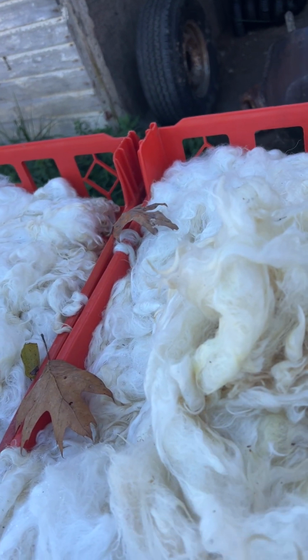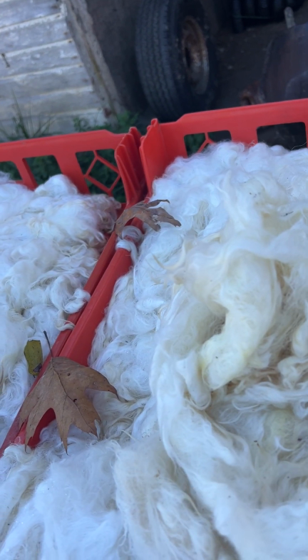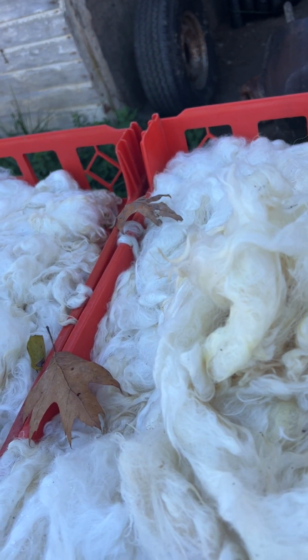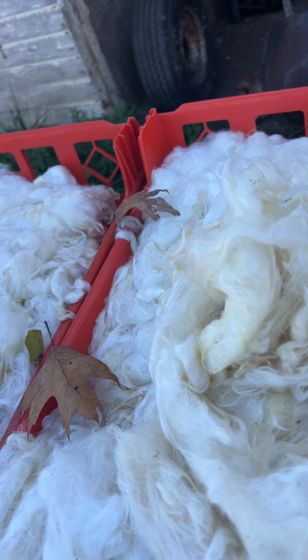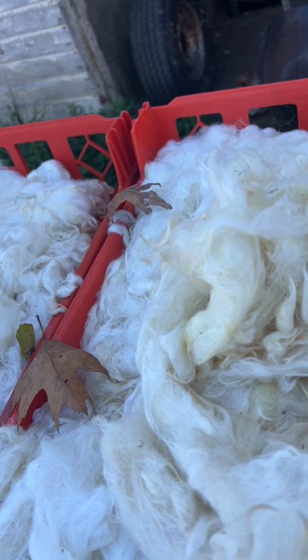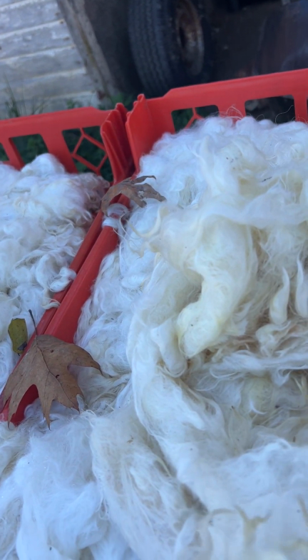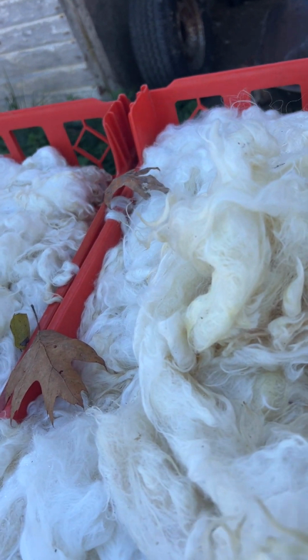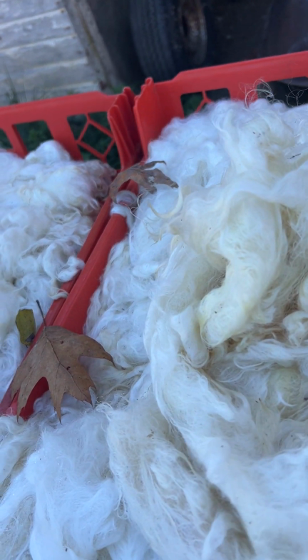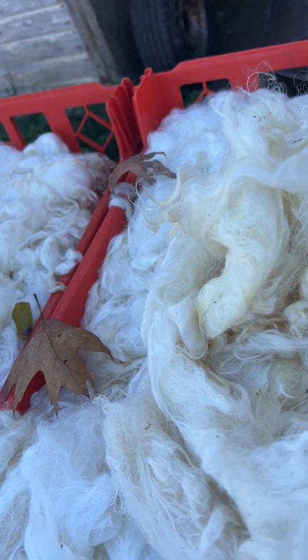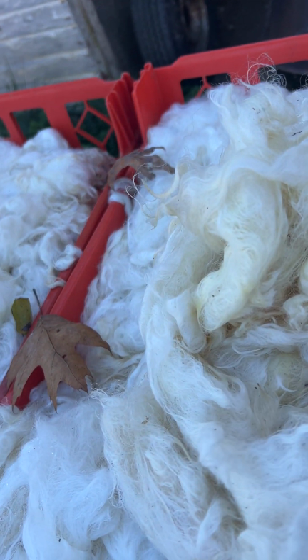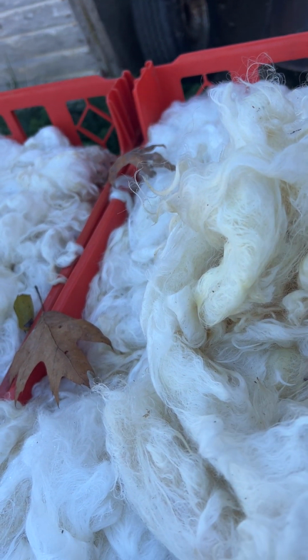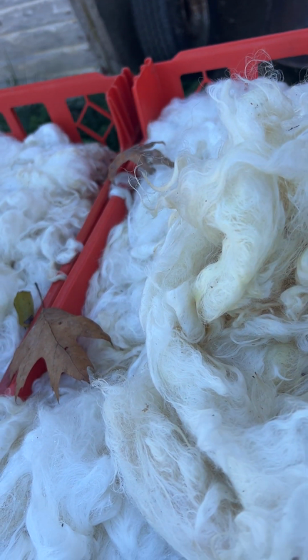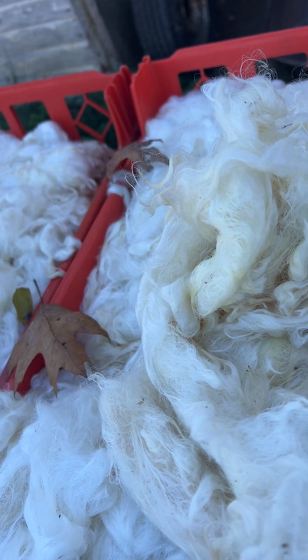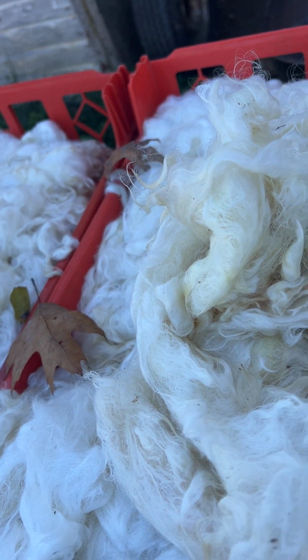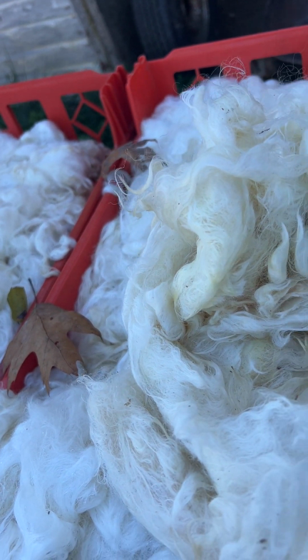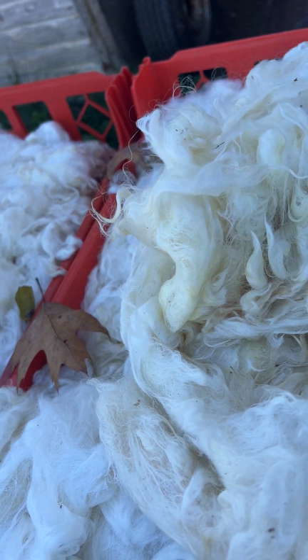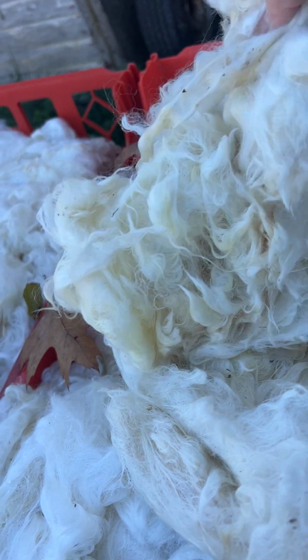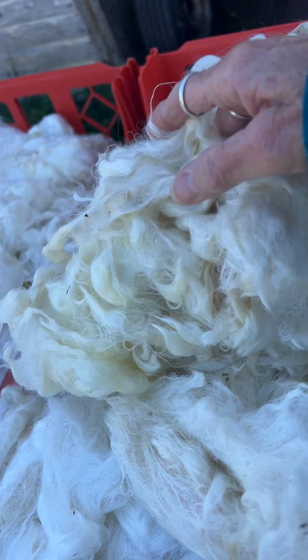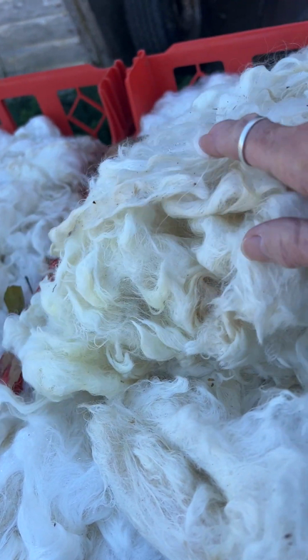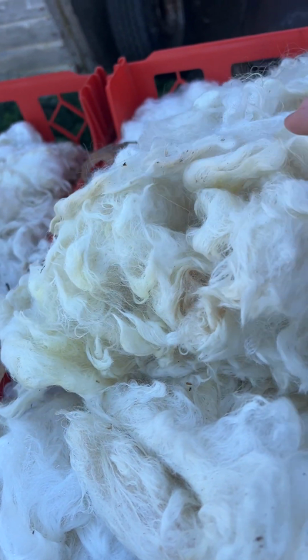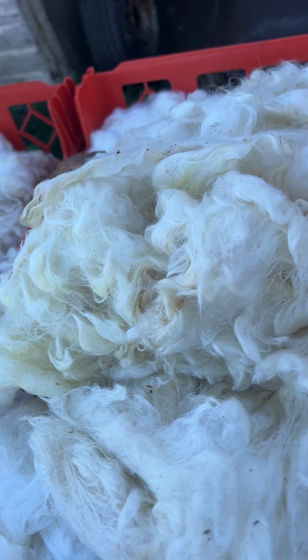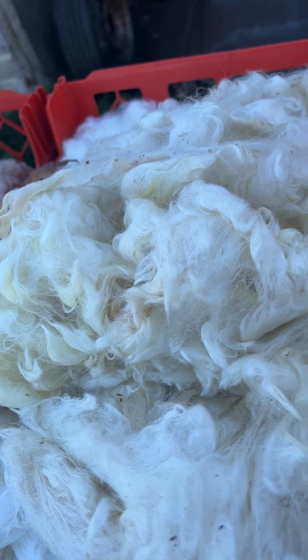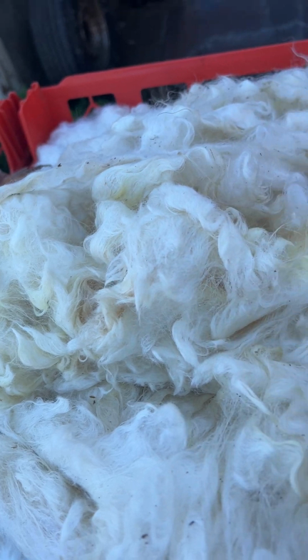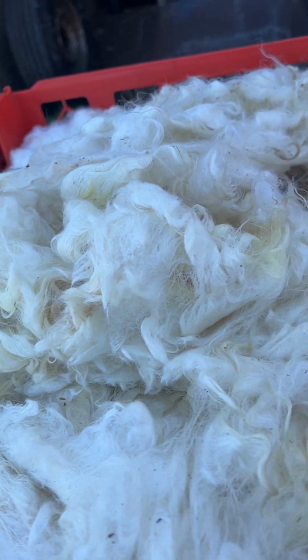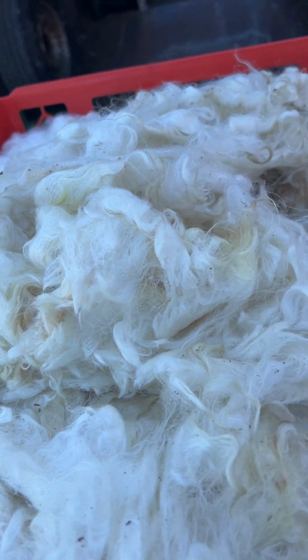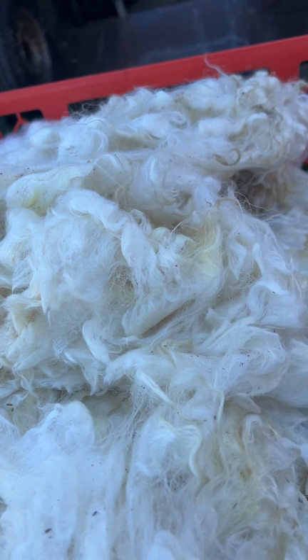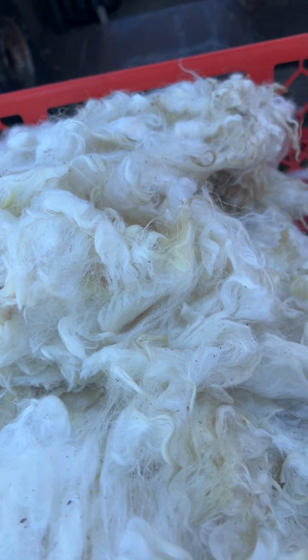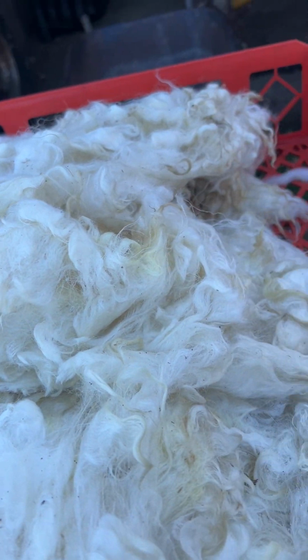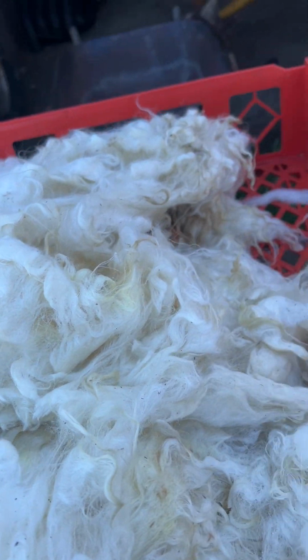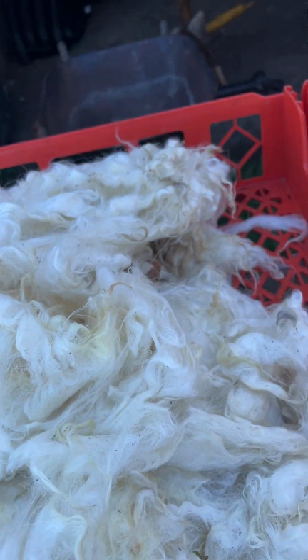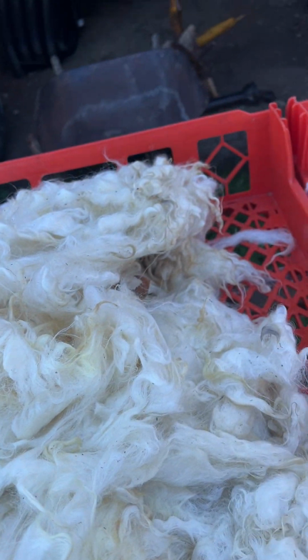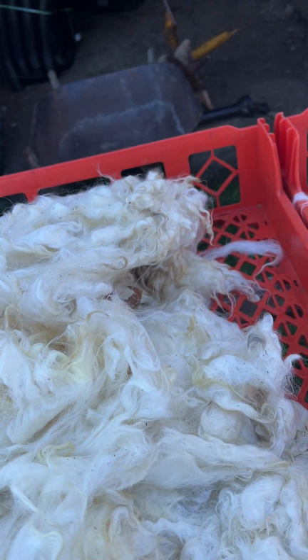The next stage is to use a combination of warm and cold water to rinse it, and you just keep rinsing and rinsing until all of it is as white as you want and all this debris is washed off.